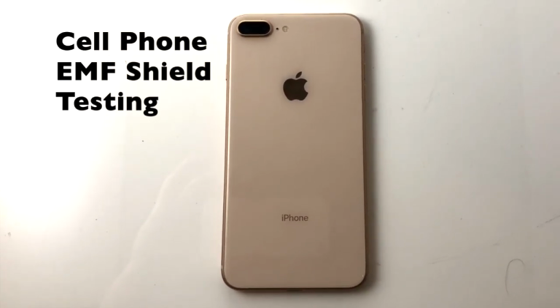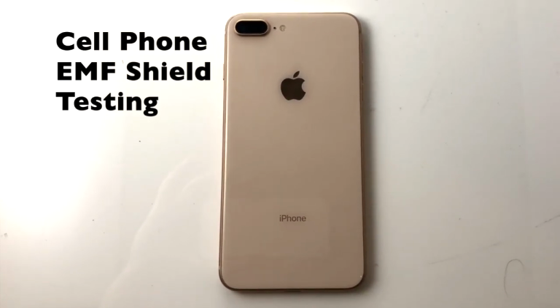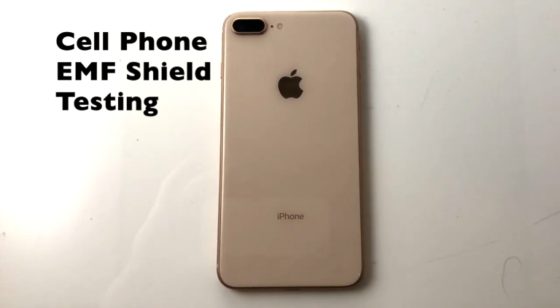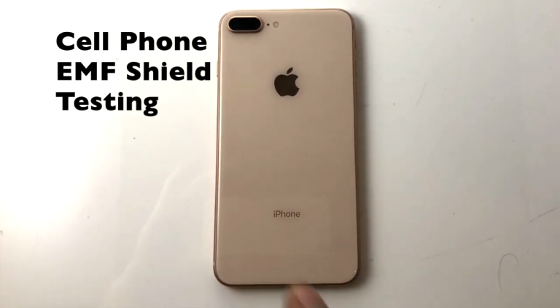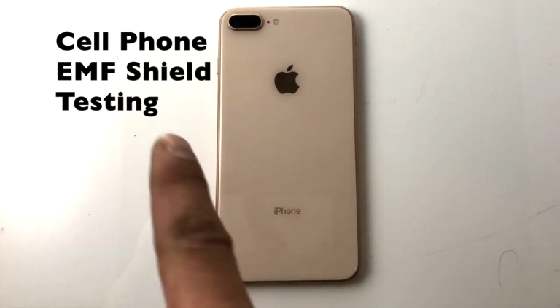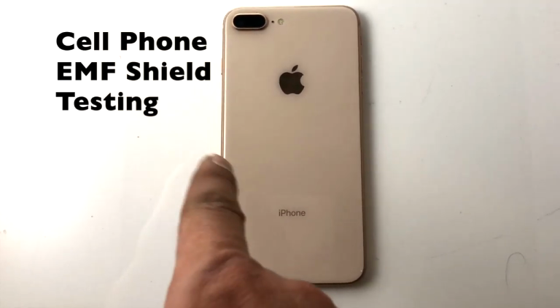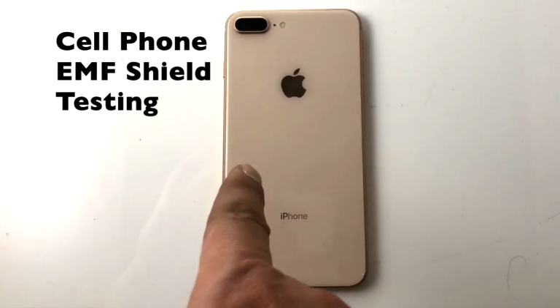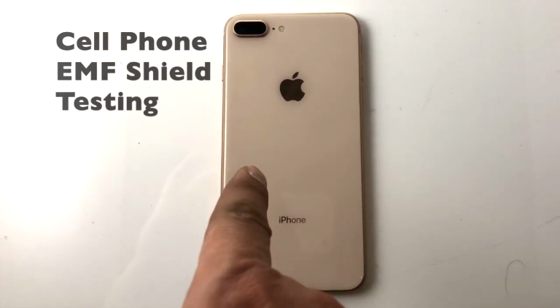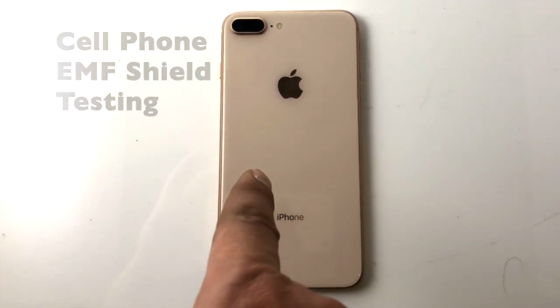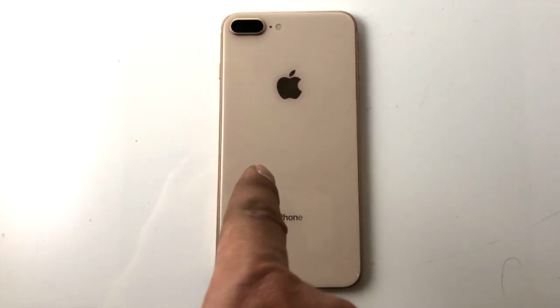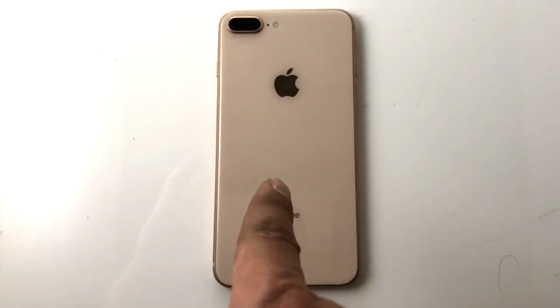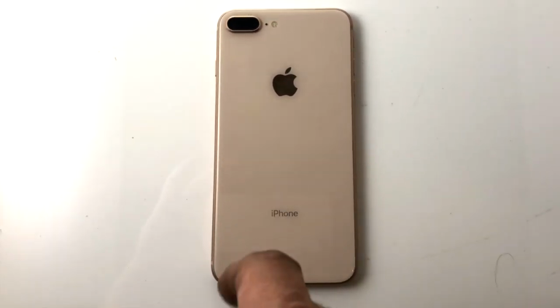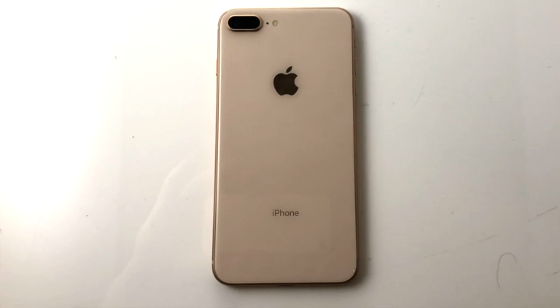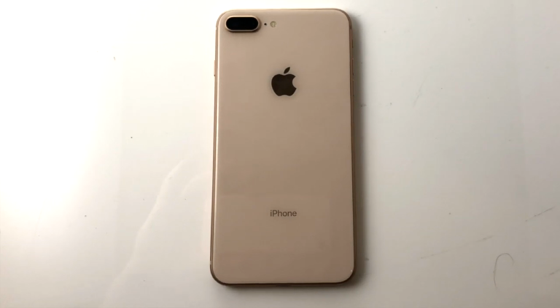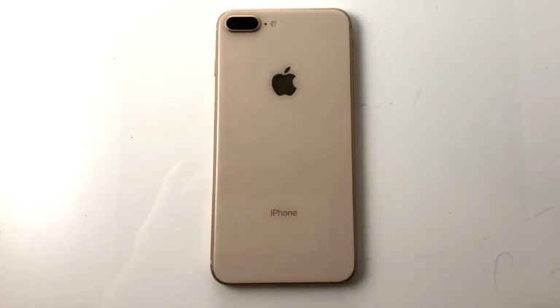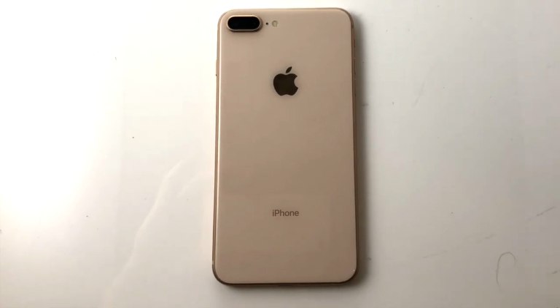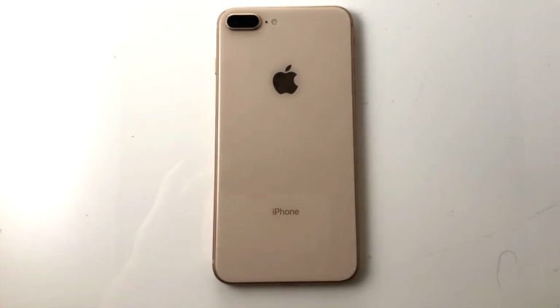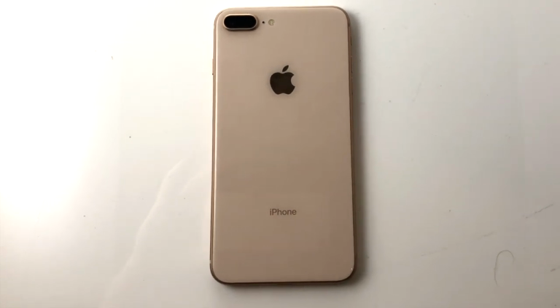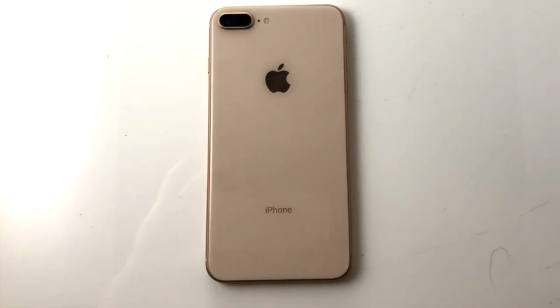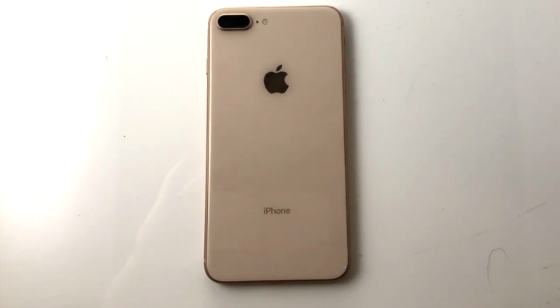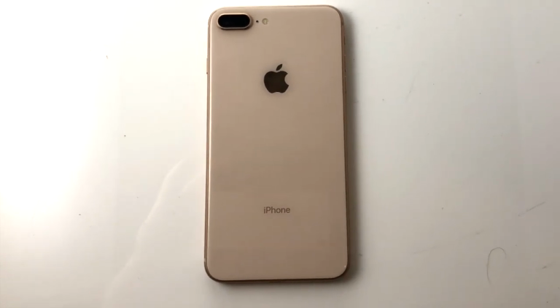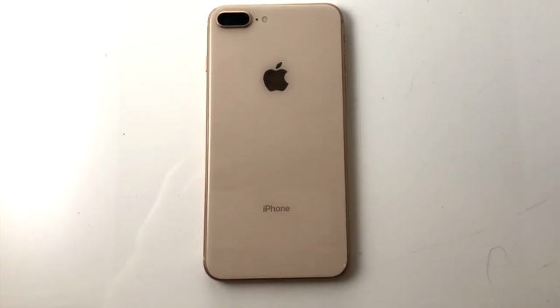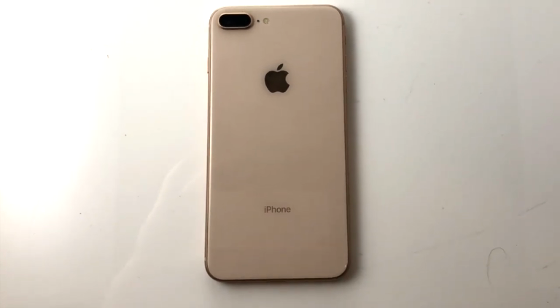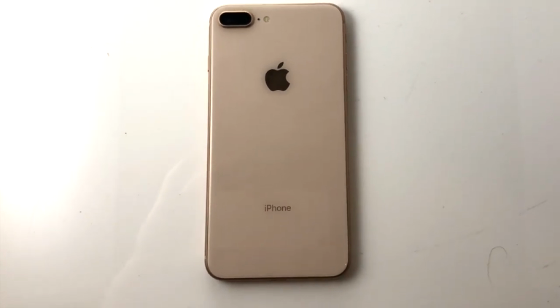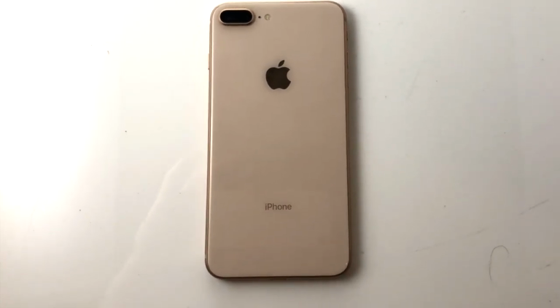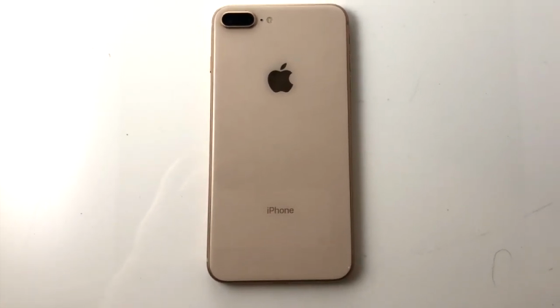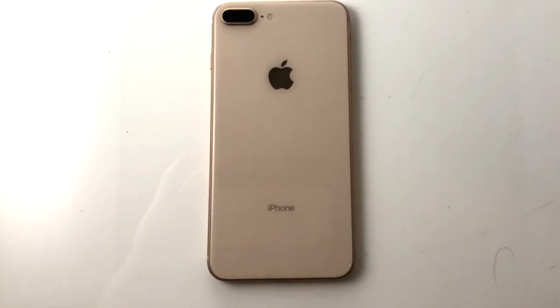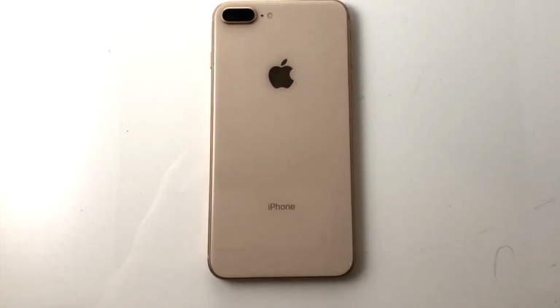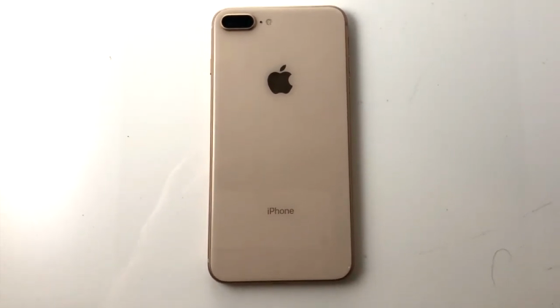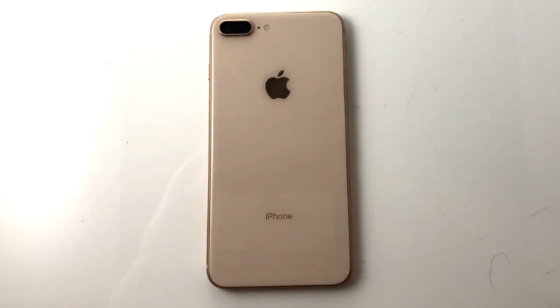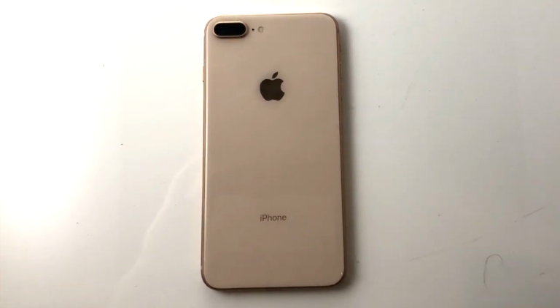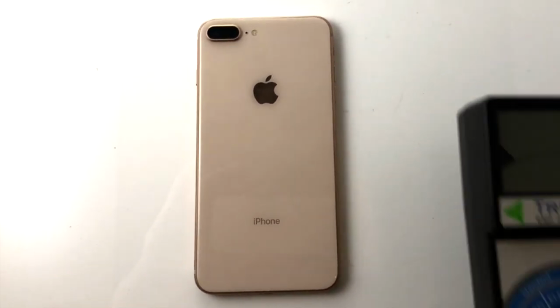This is an iPhone 8 Plus. It has the Wi-Fi, Bluetooth and the phone is on.